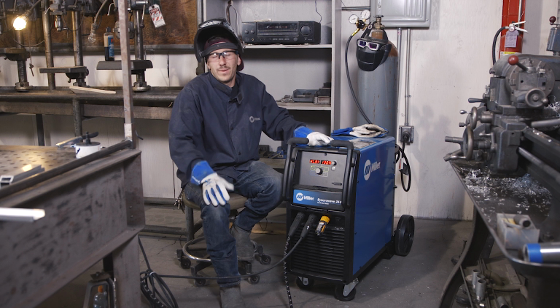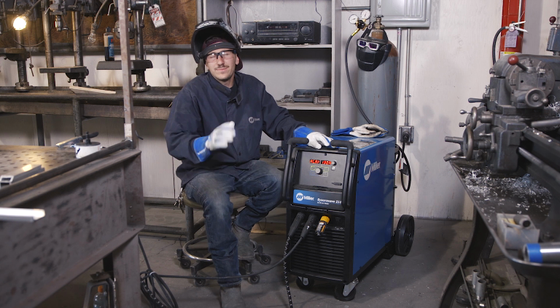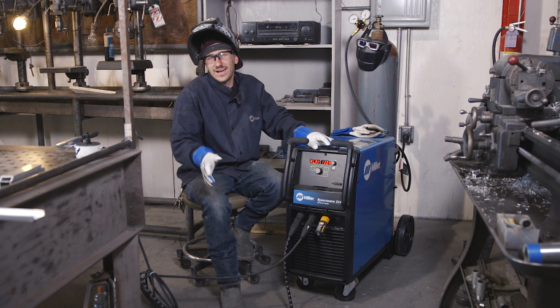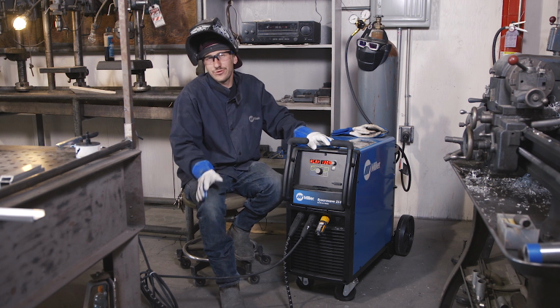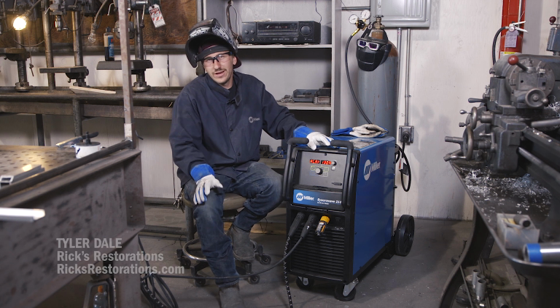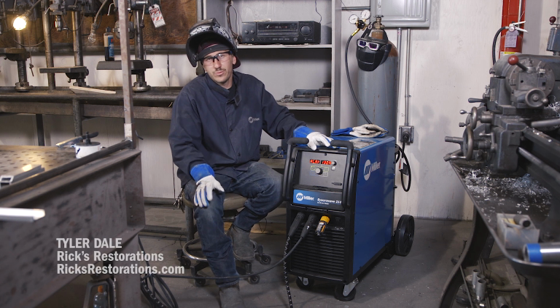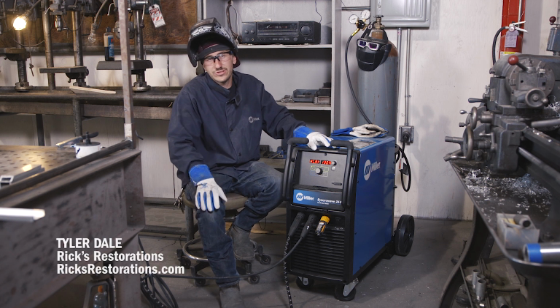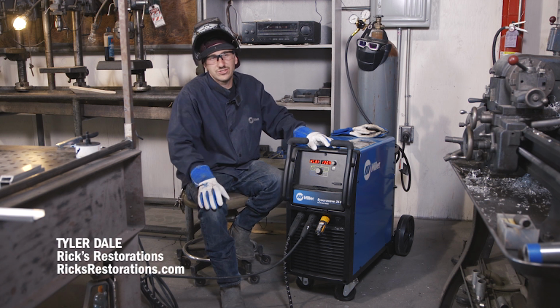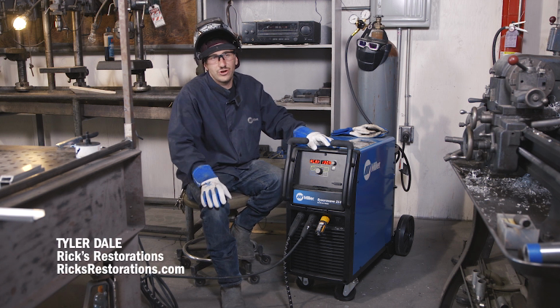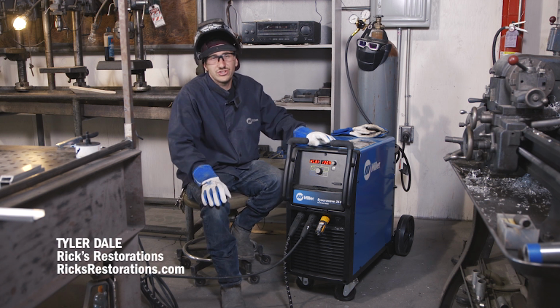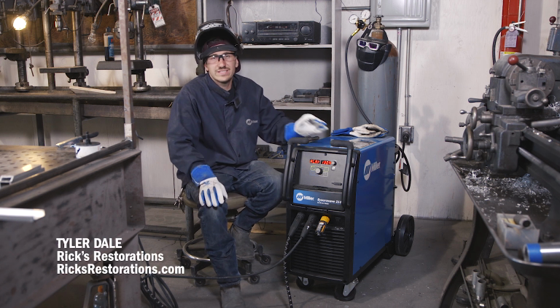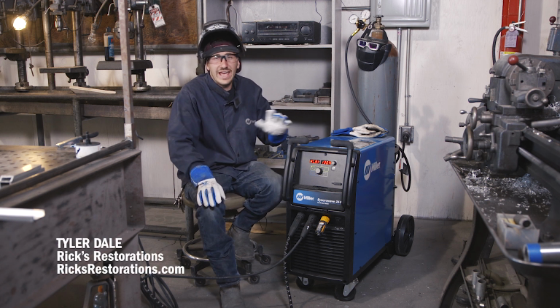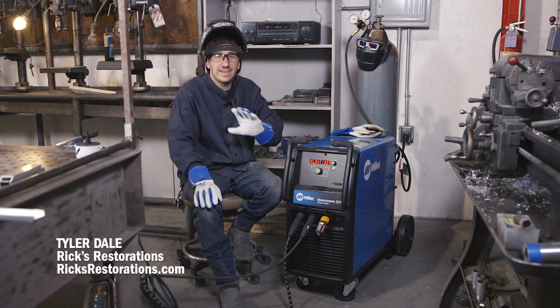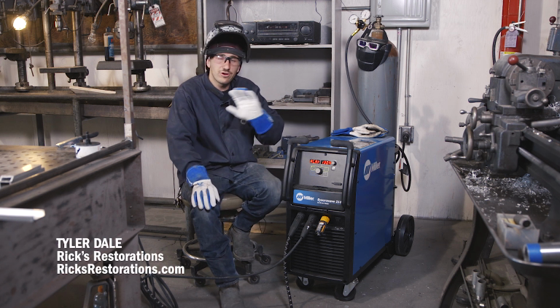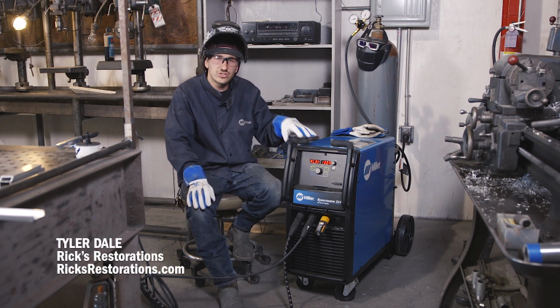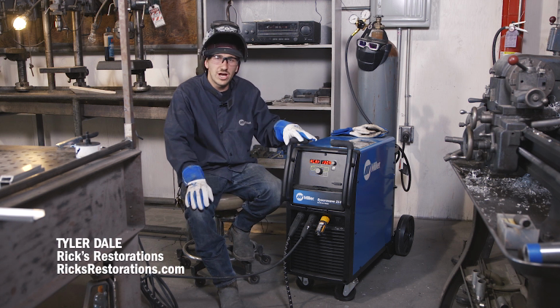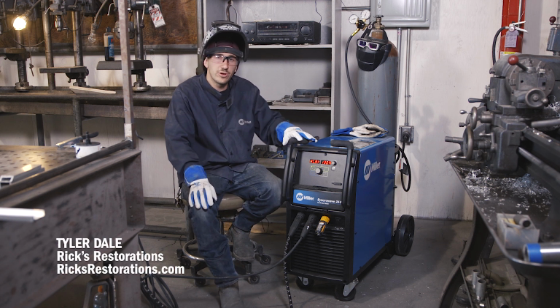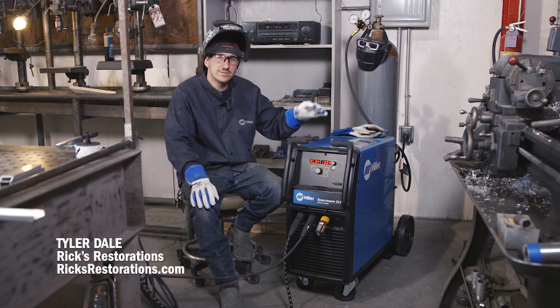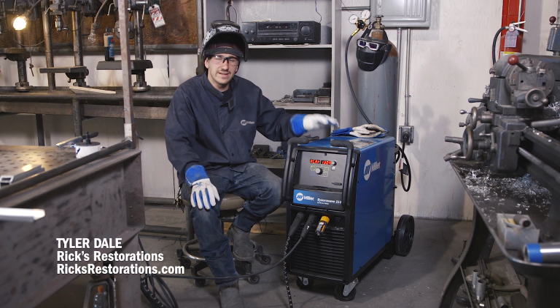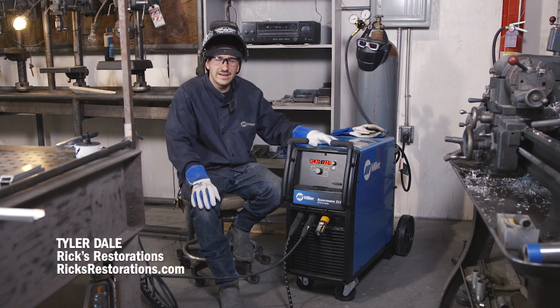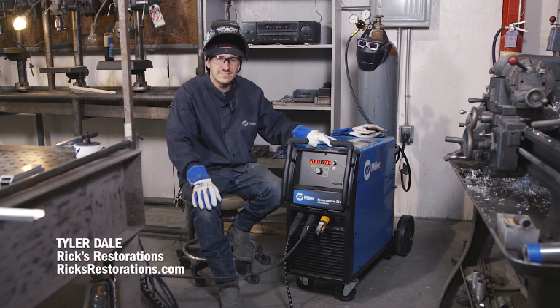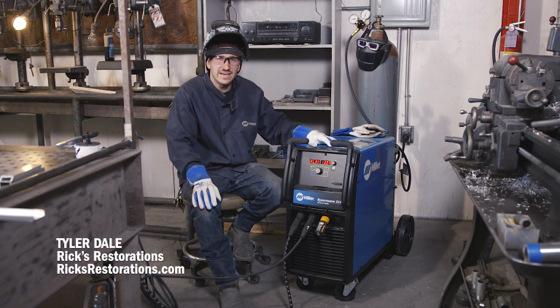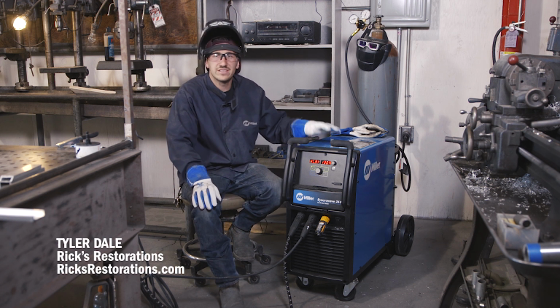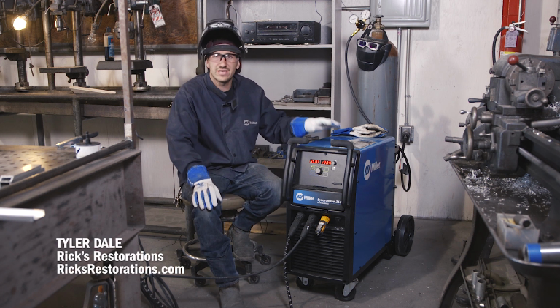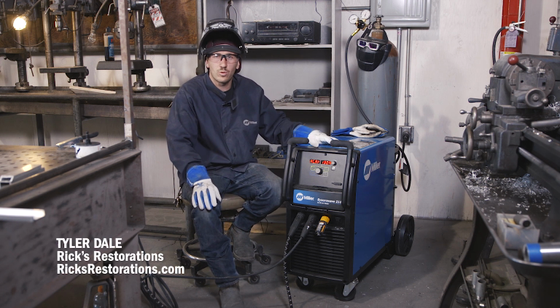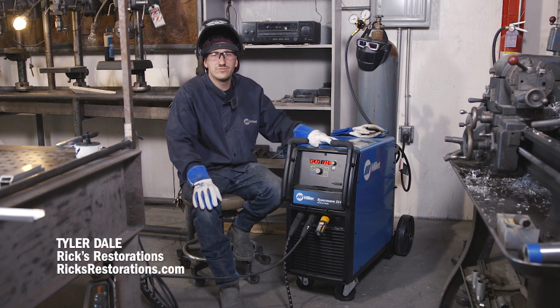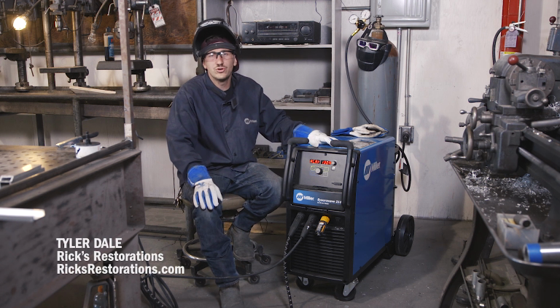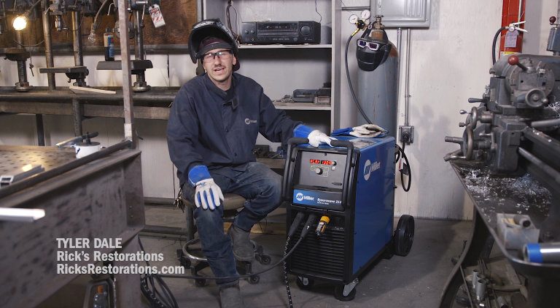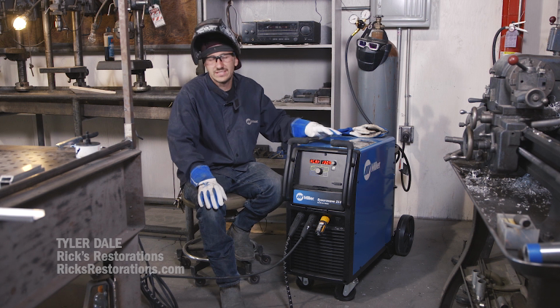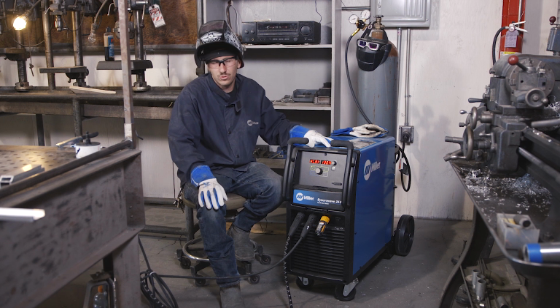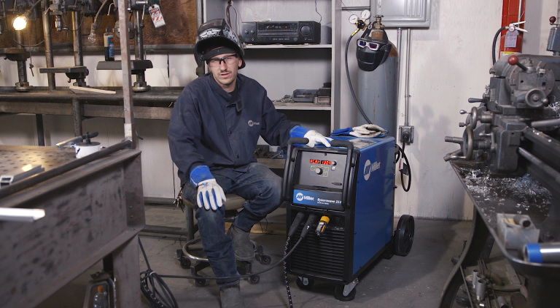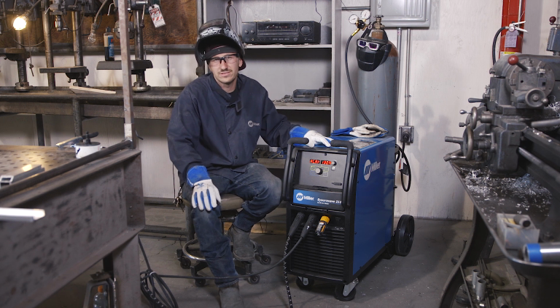My name is Tyler Dale from Merck's Restorations and here at the shop we use the Dynasty and the Syncrowave 210 TIG welders.